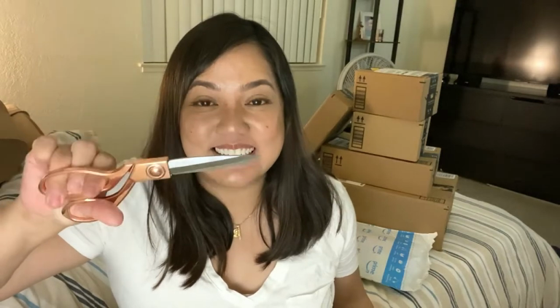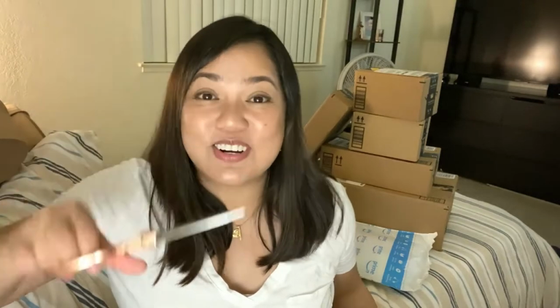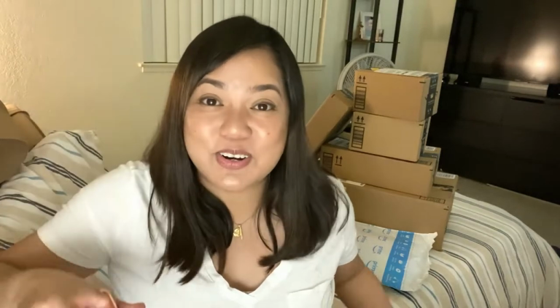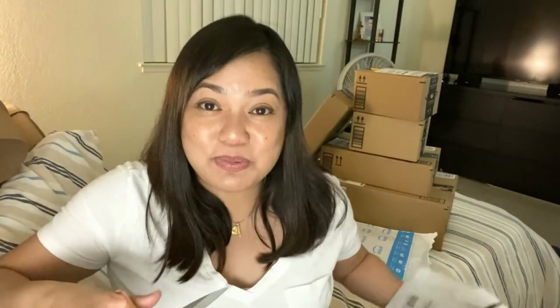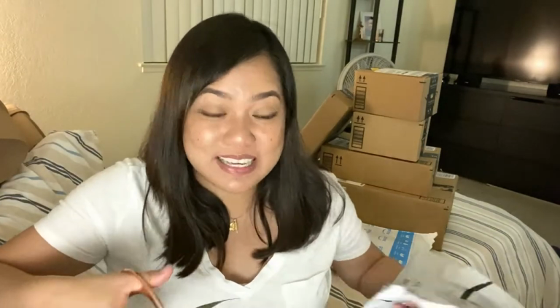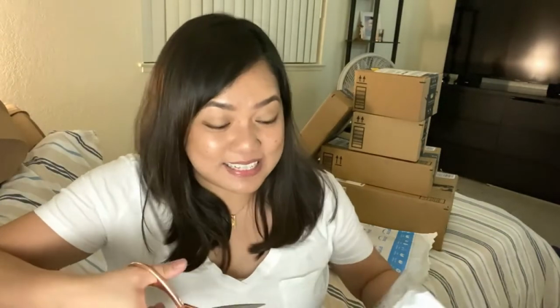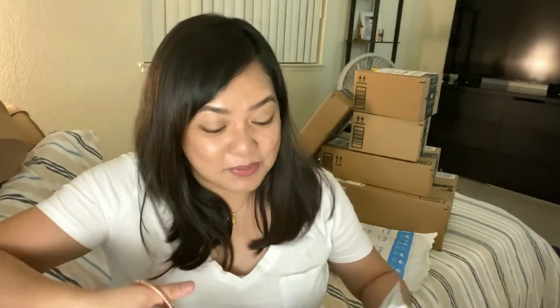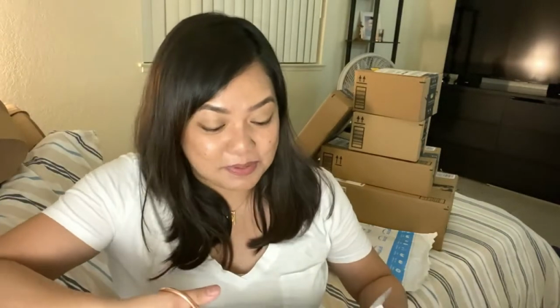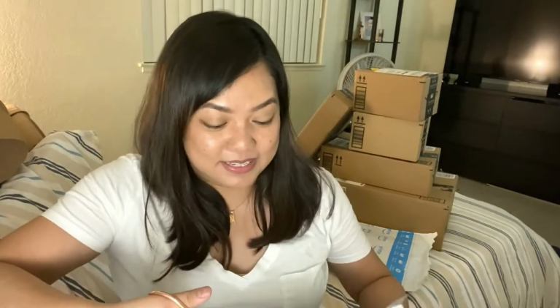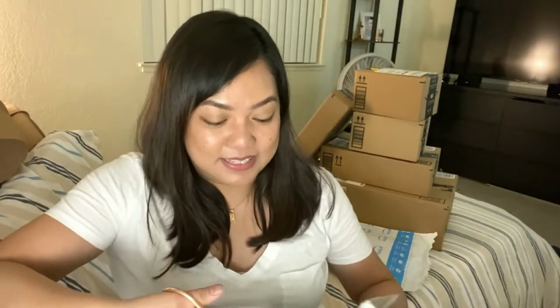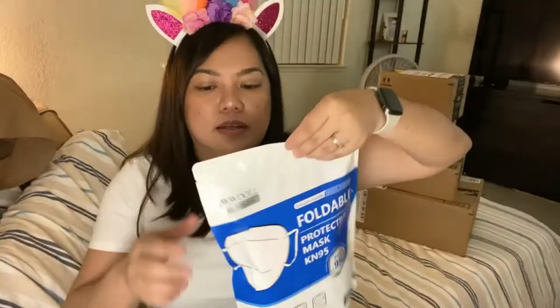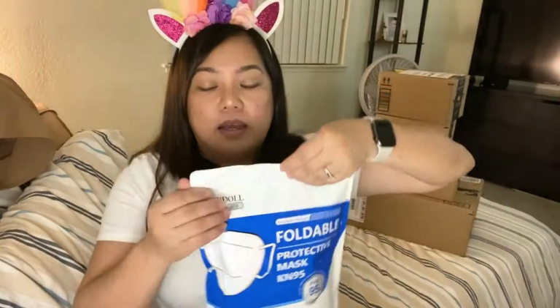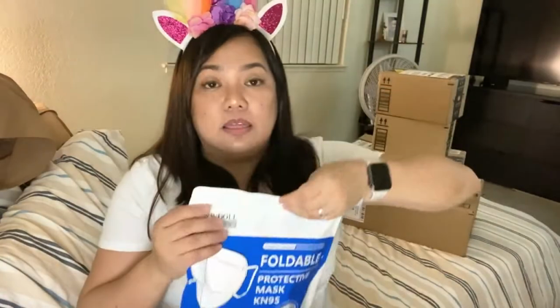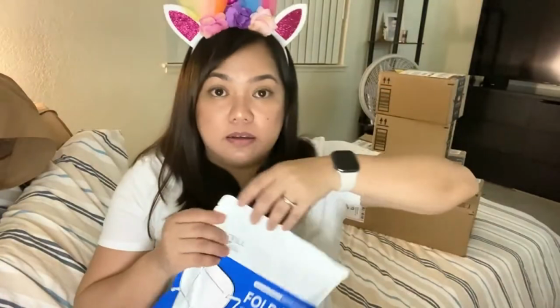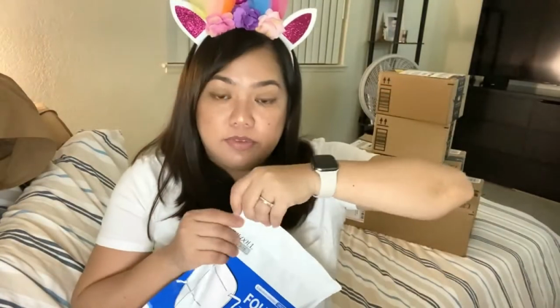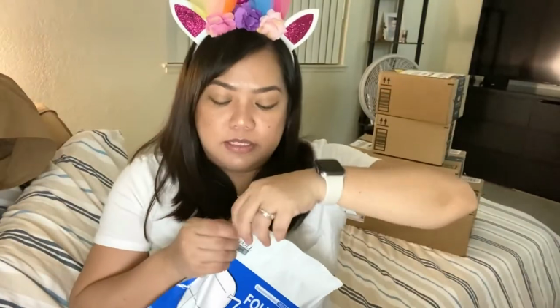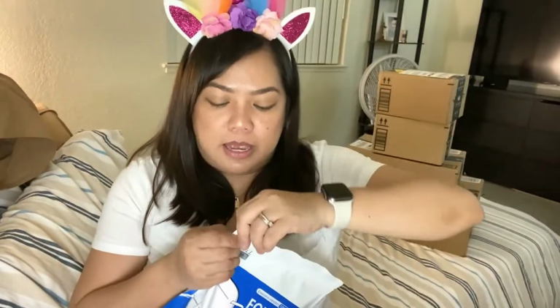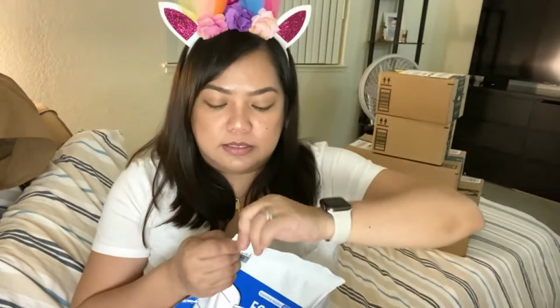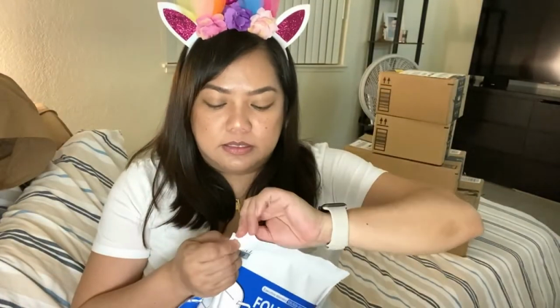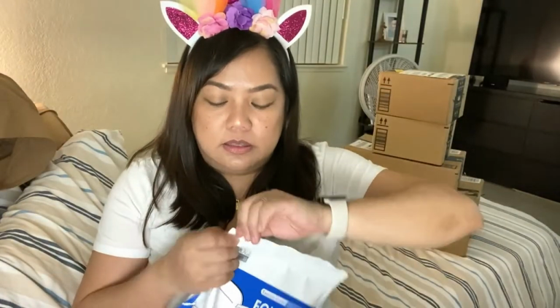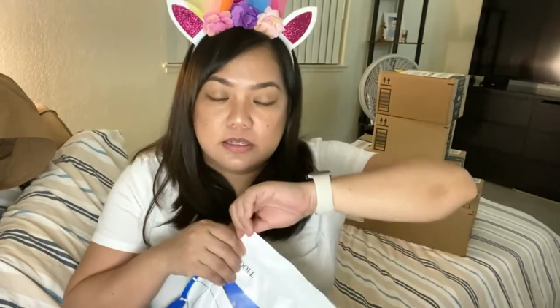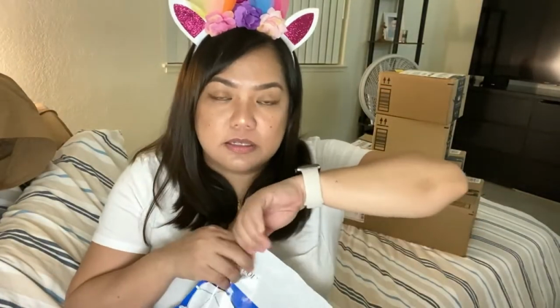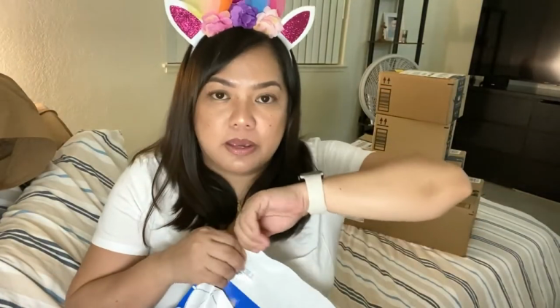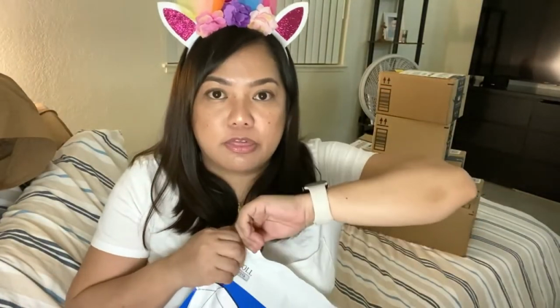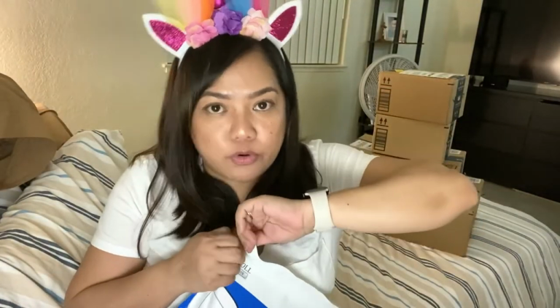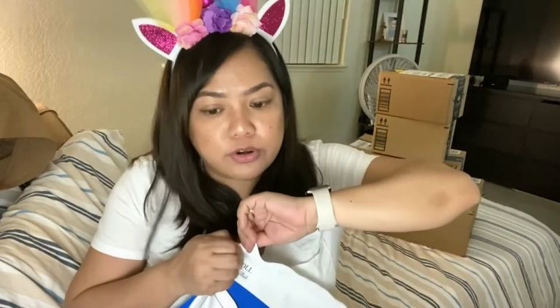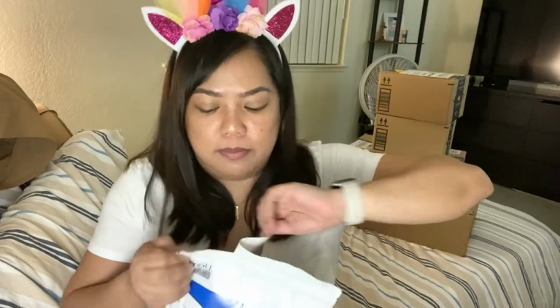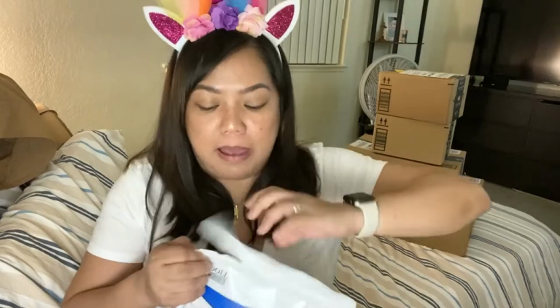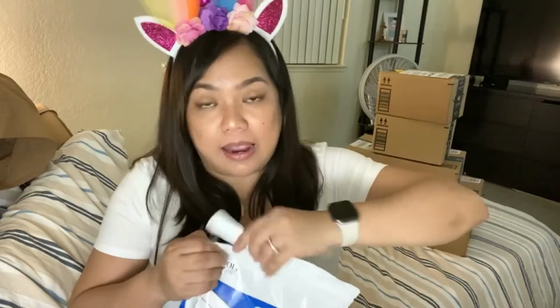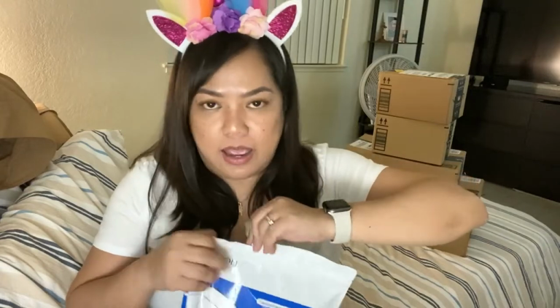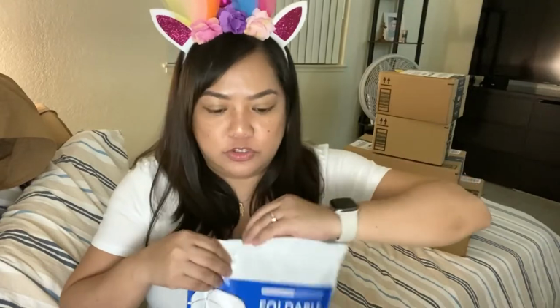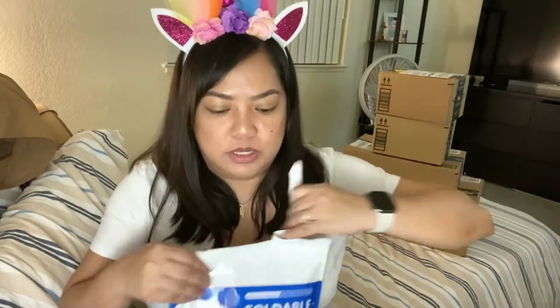Let's start opening these up. I love these masks. This is my third pack actually.